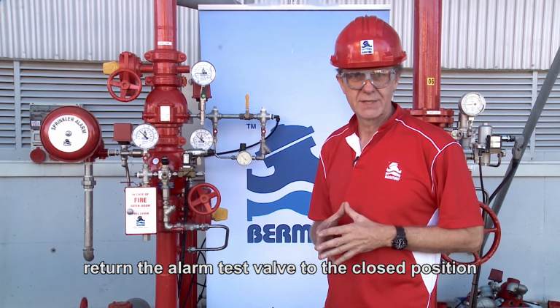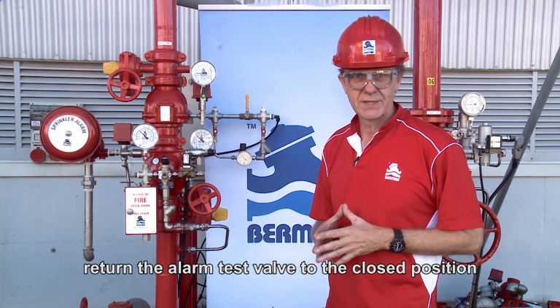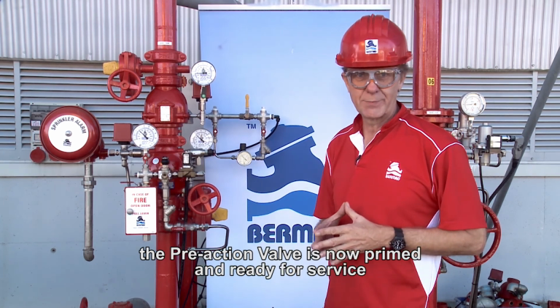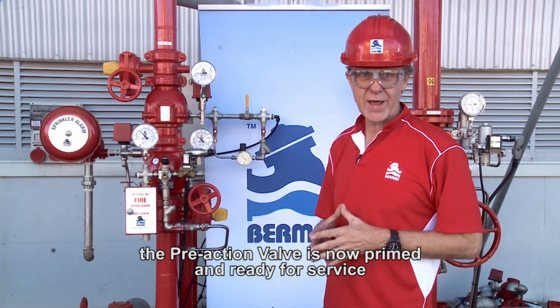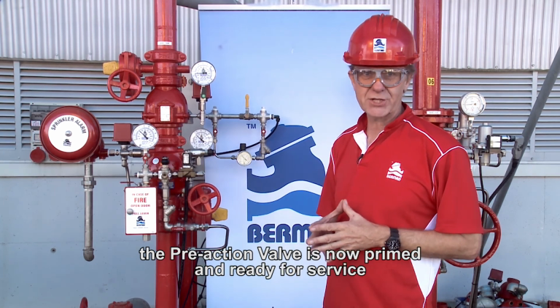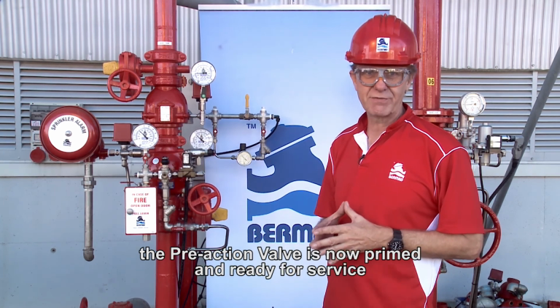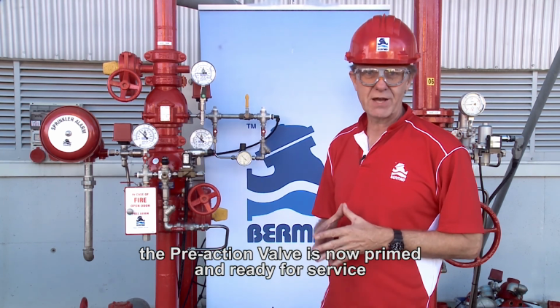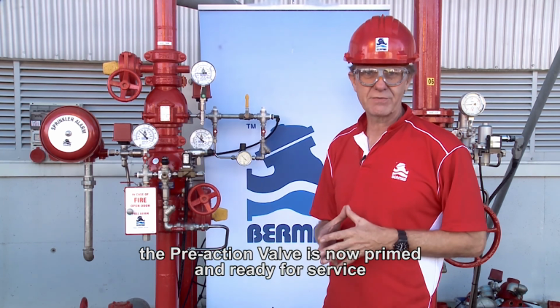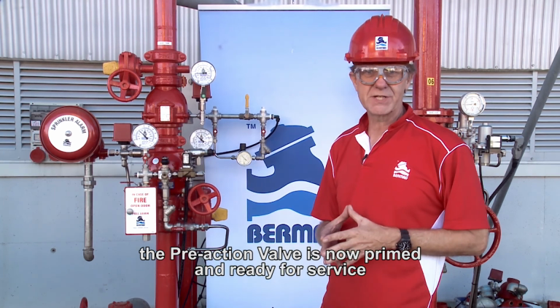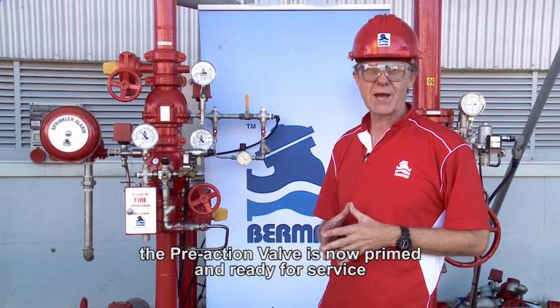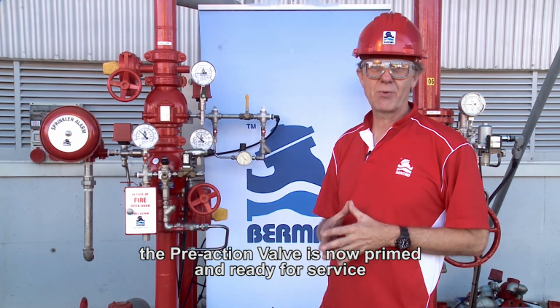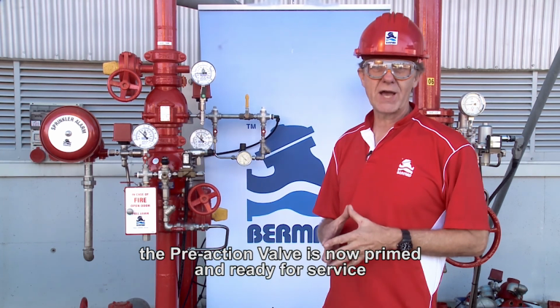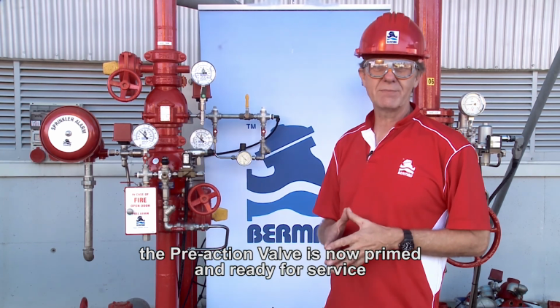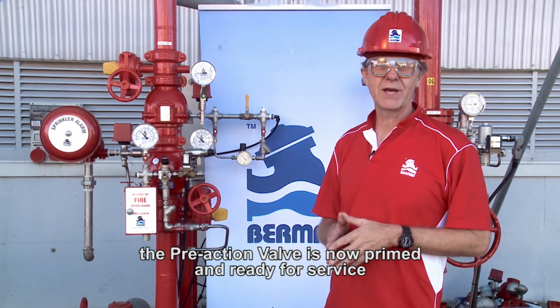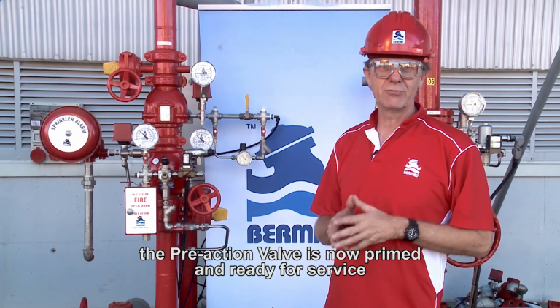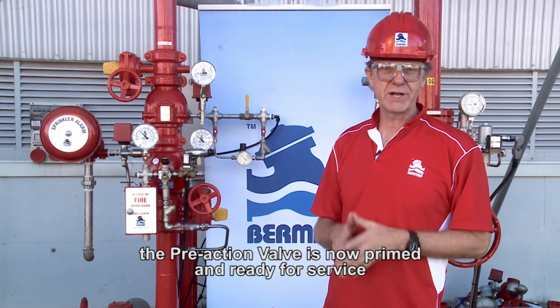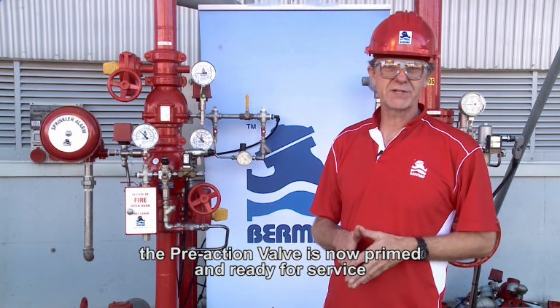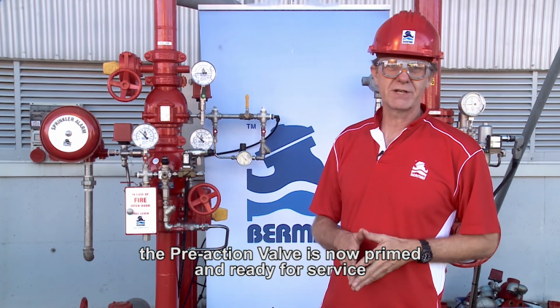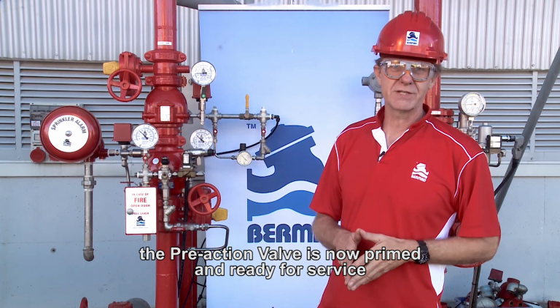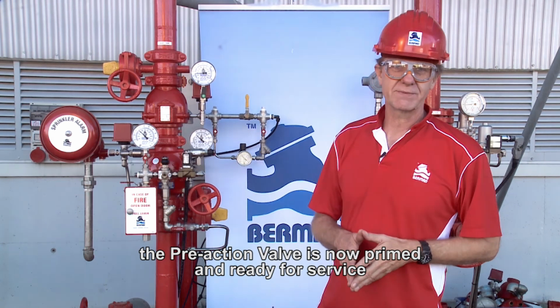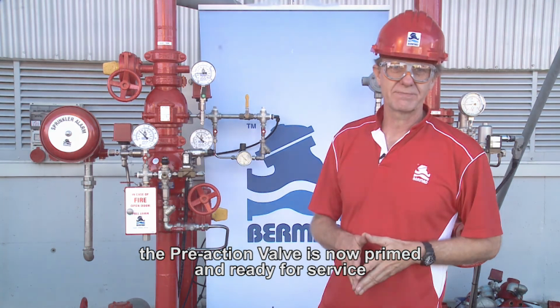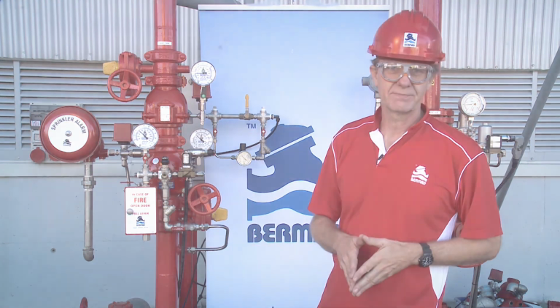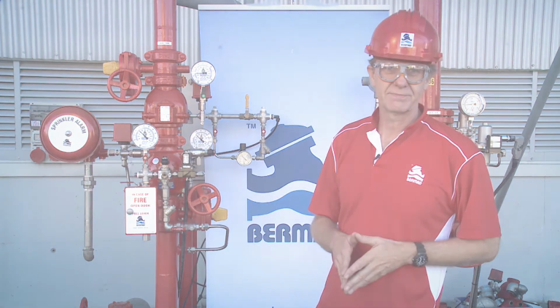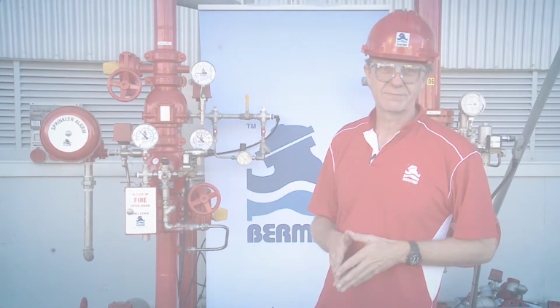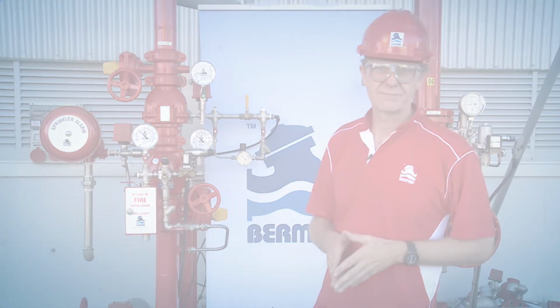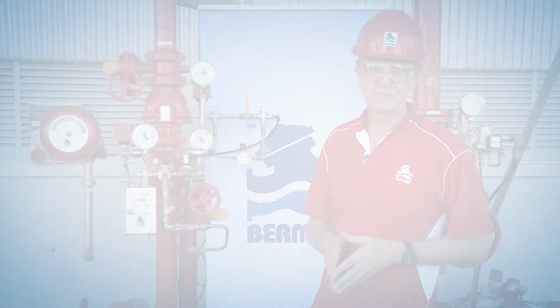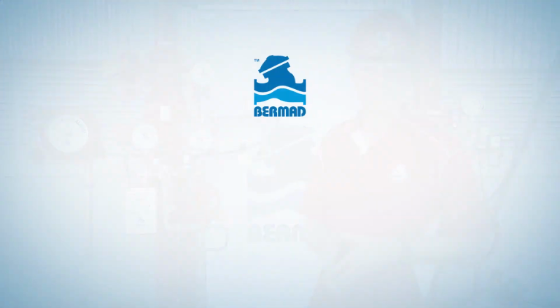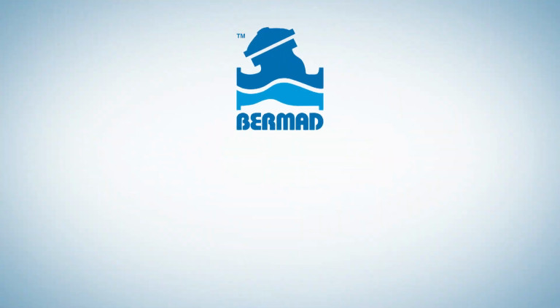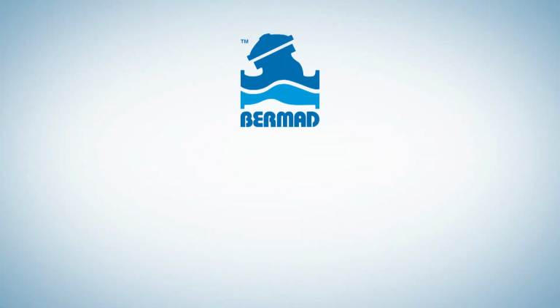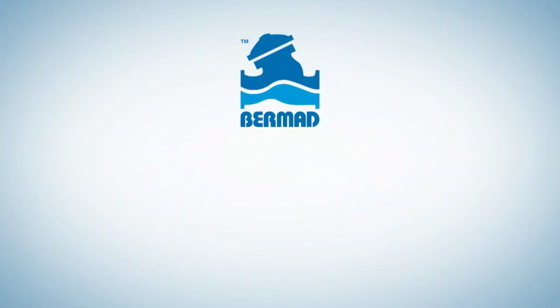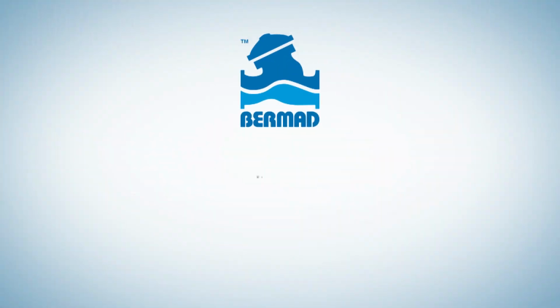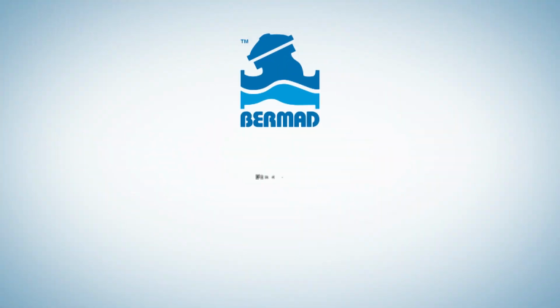The pre-action valve is now primed and ready for service.